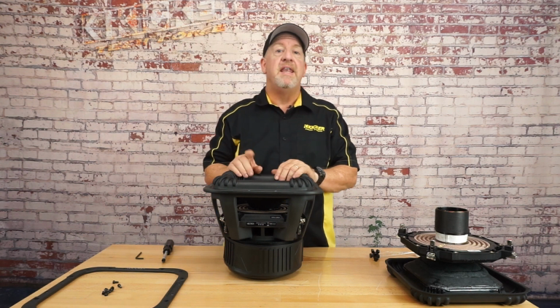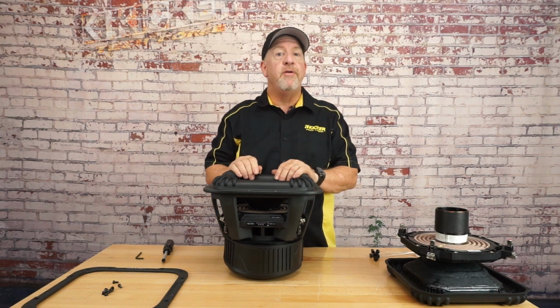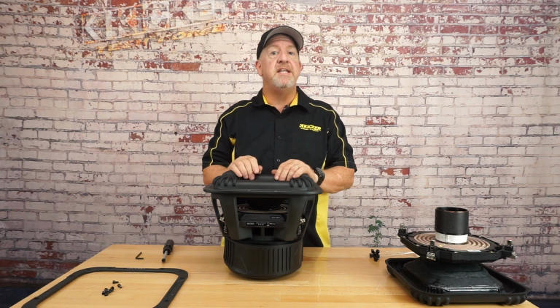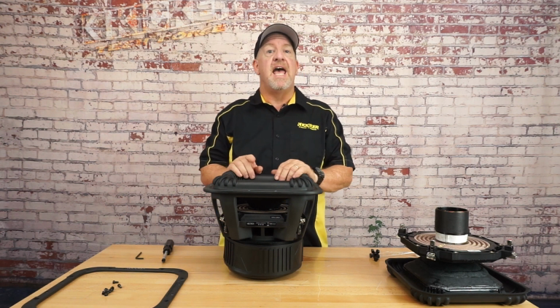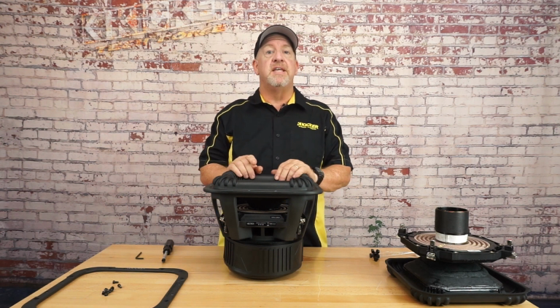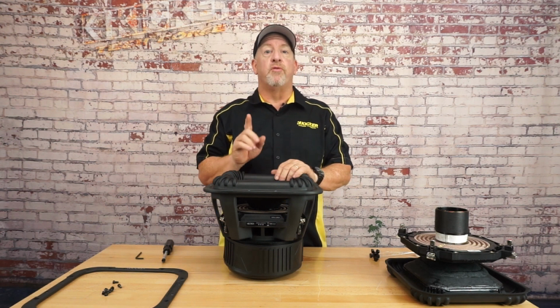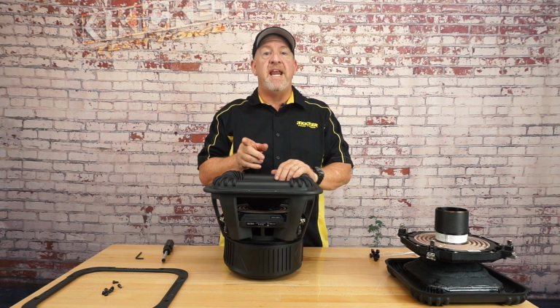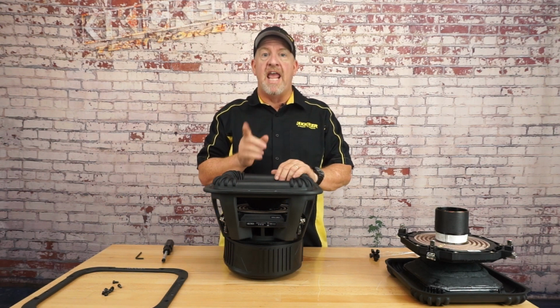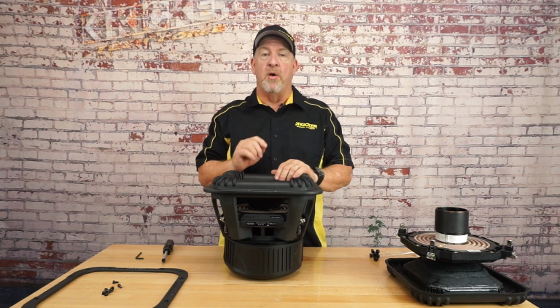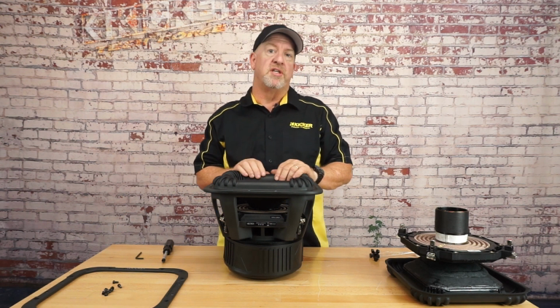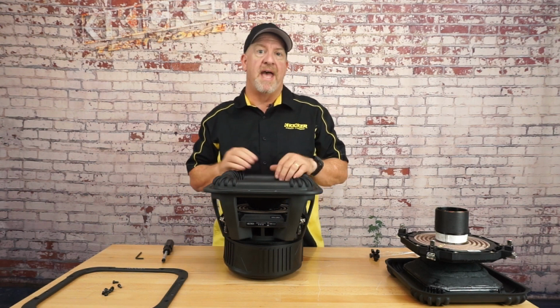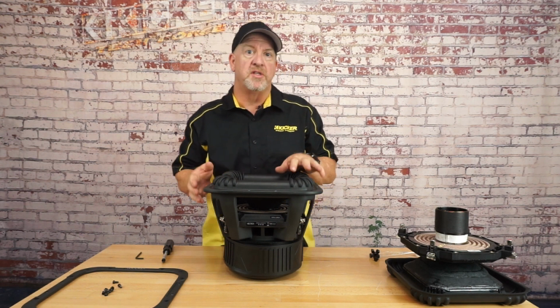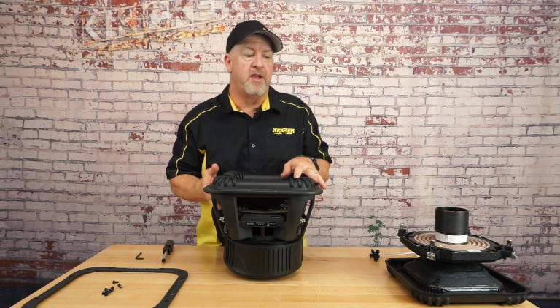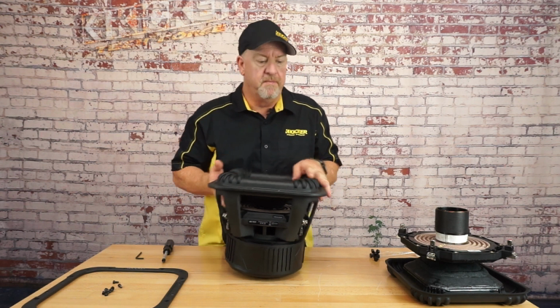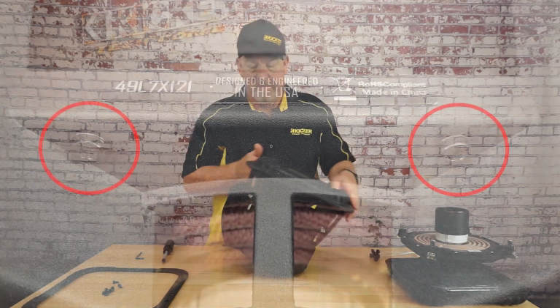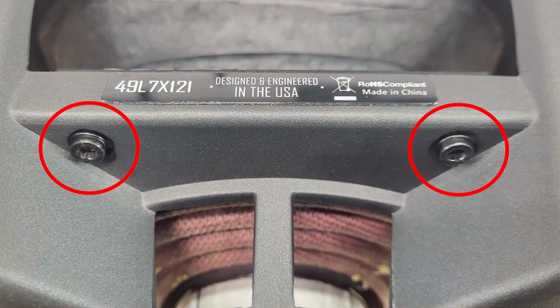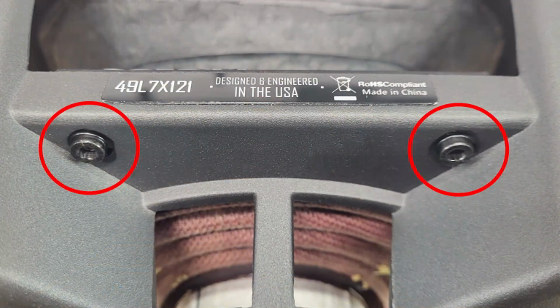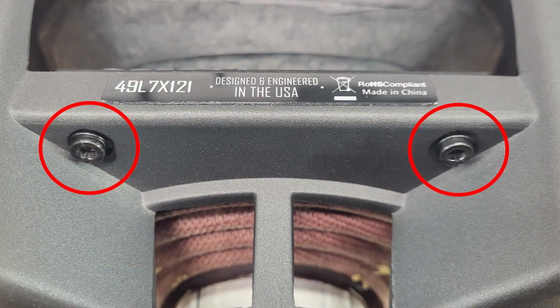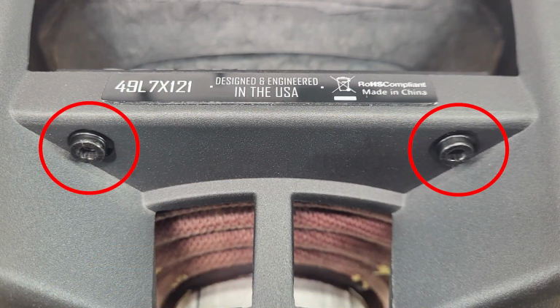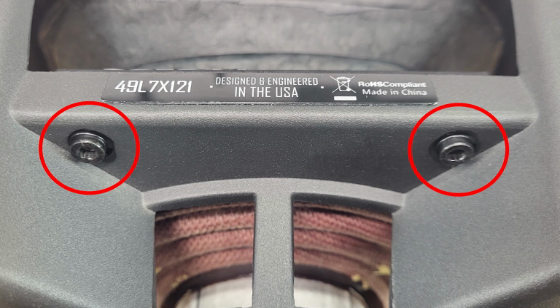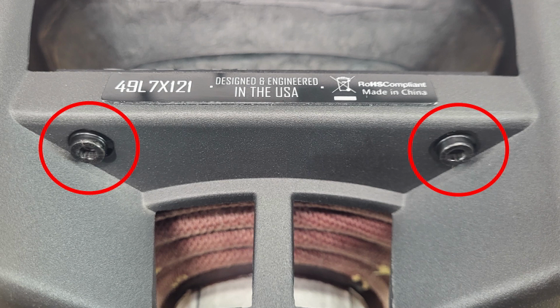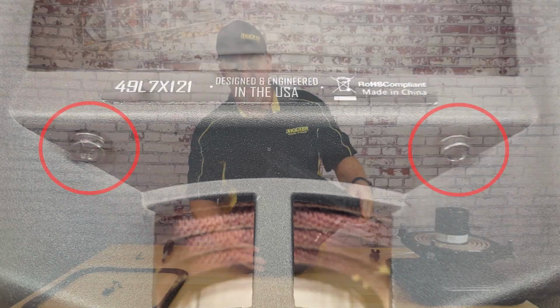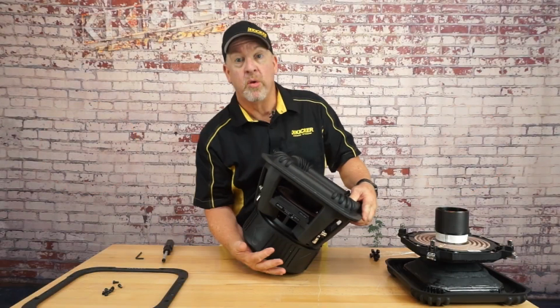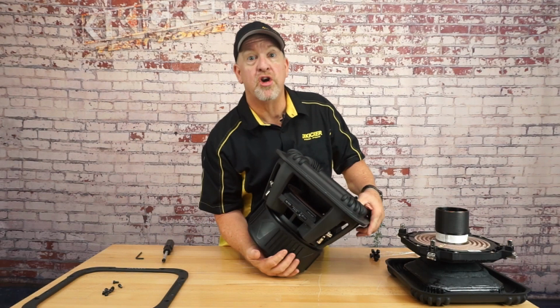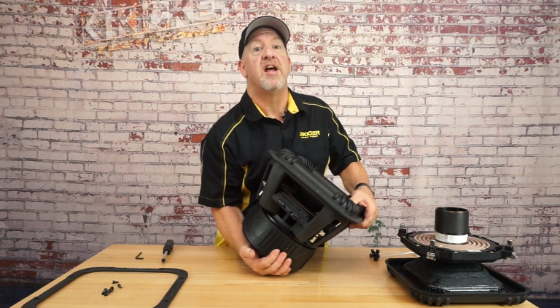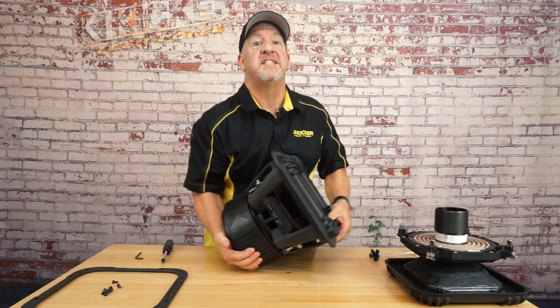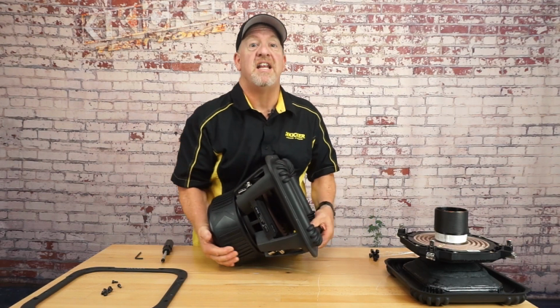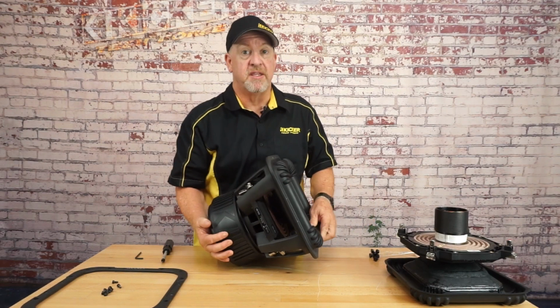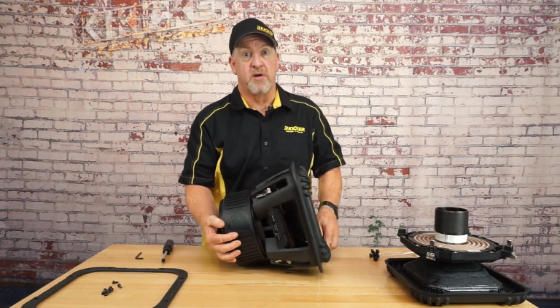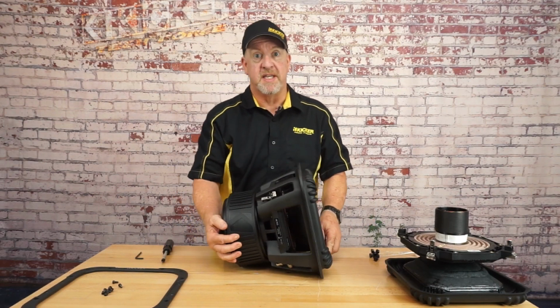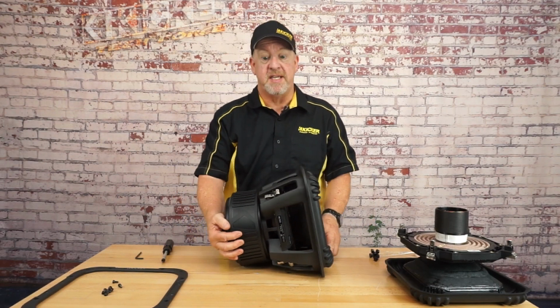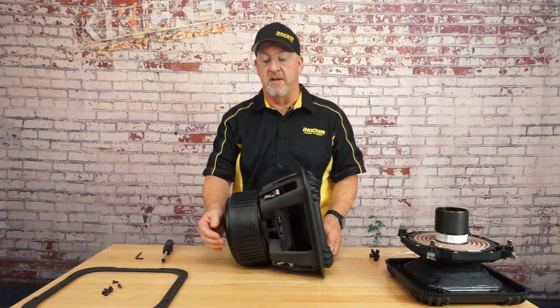Now we need to access the remaining eight bolts on the back of the speaker. We'll turn it on its side to make this process easier.